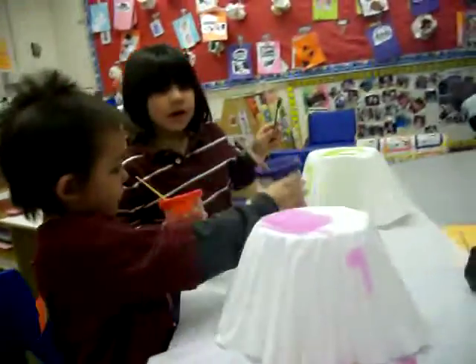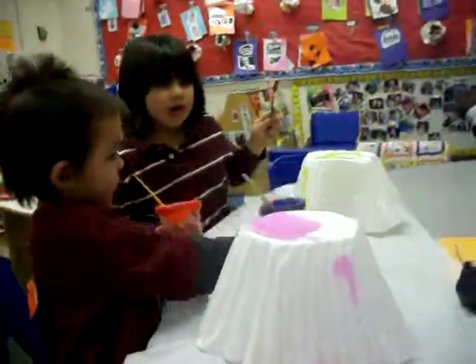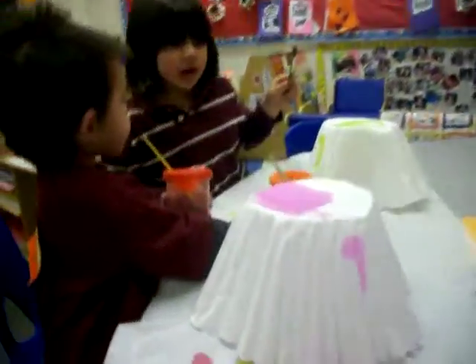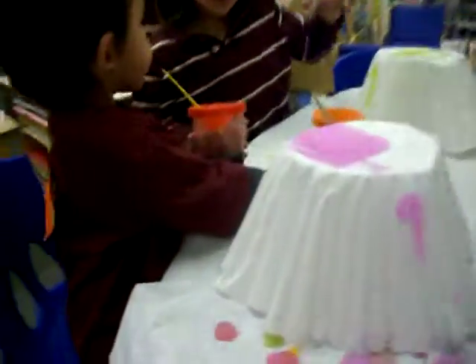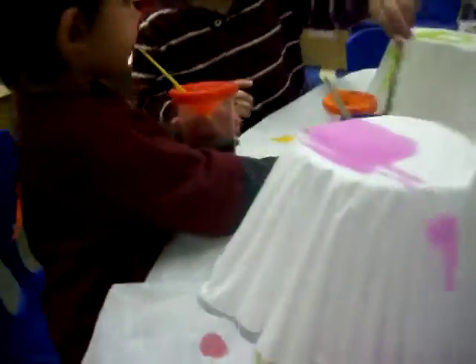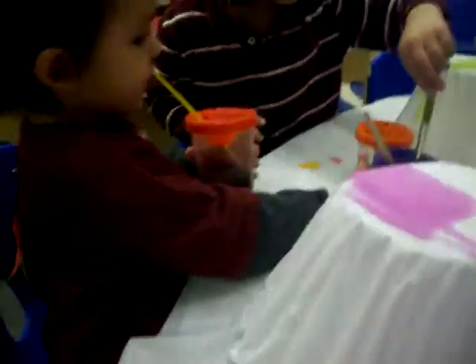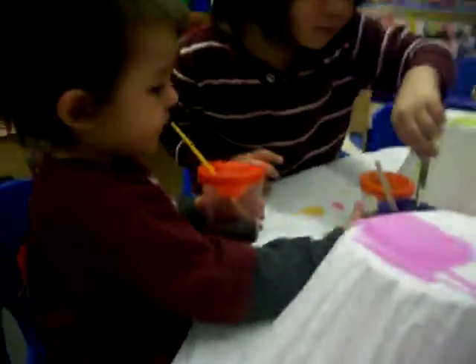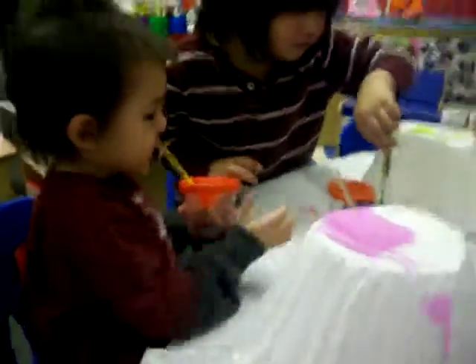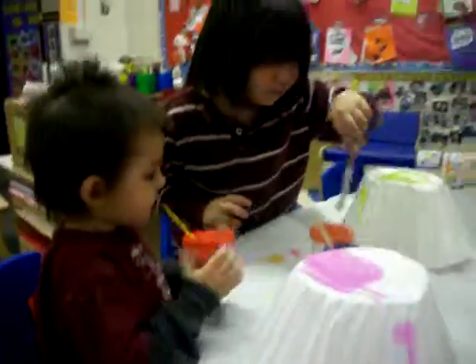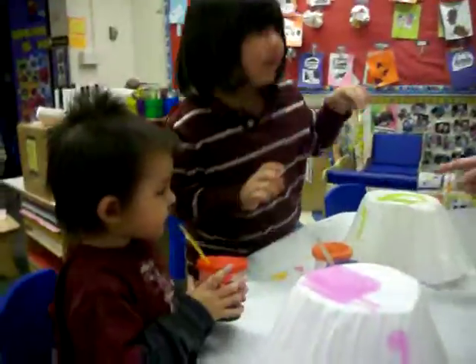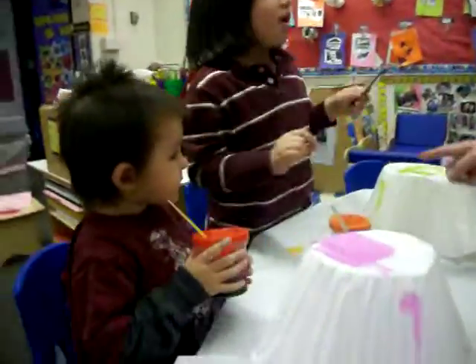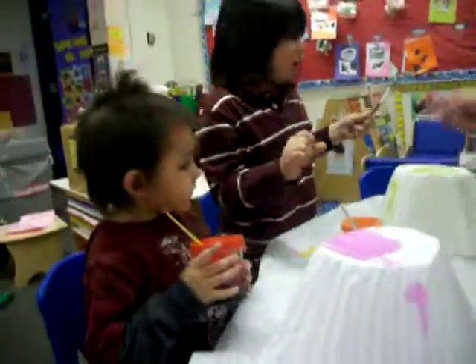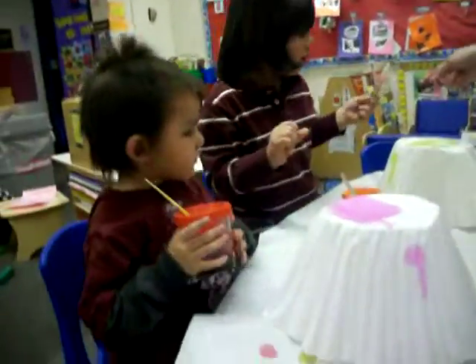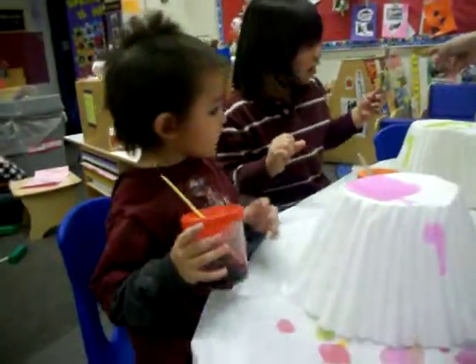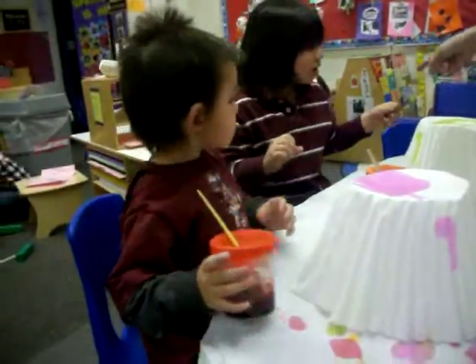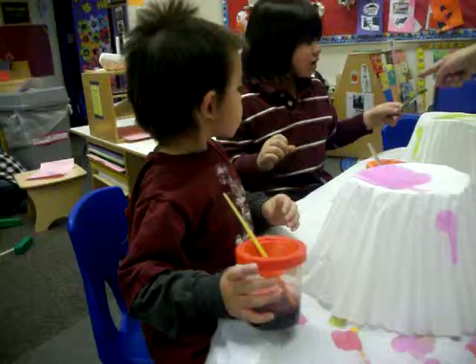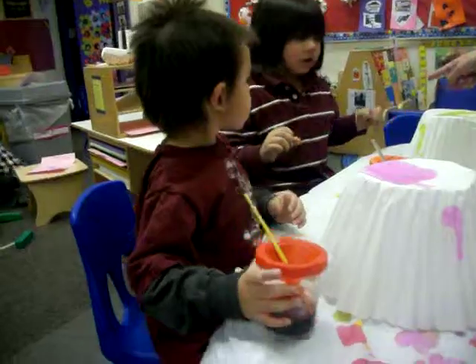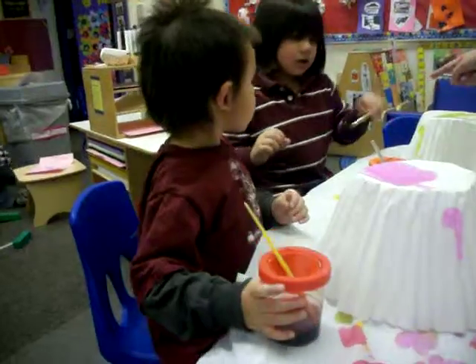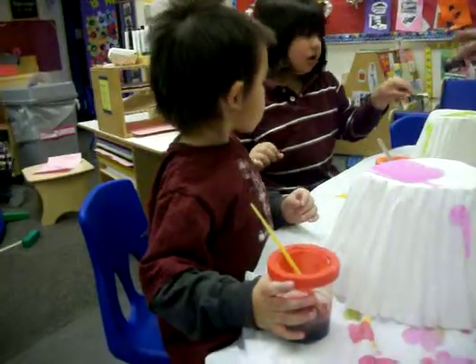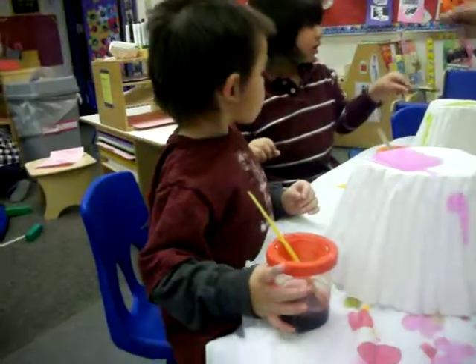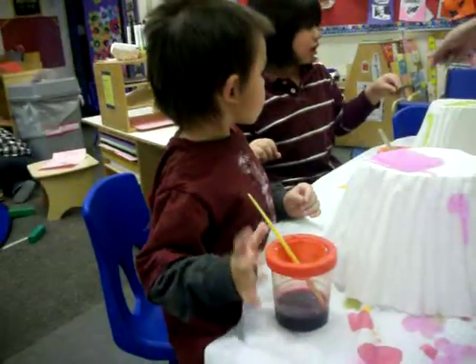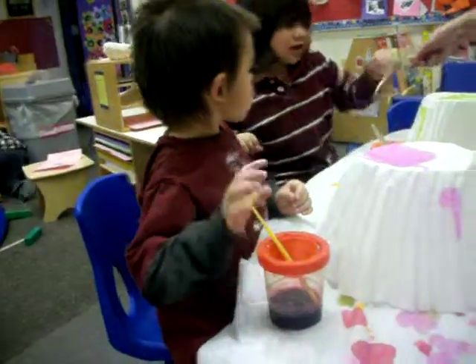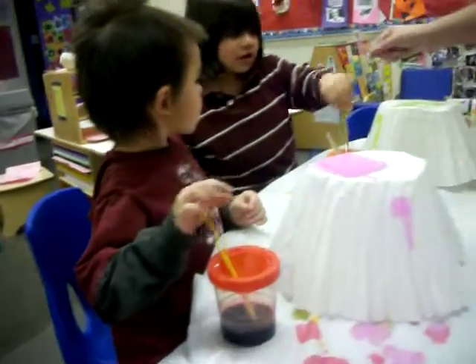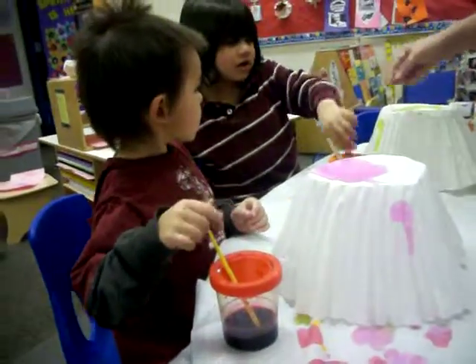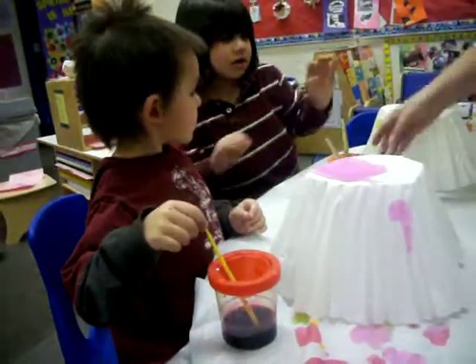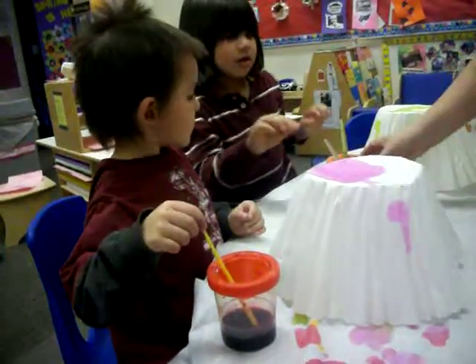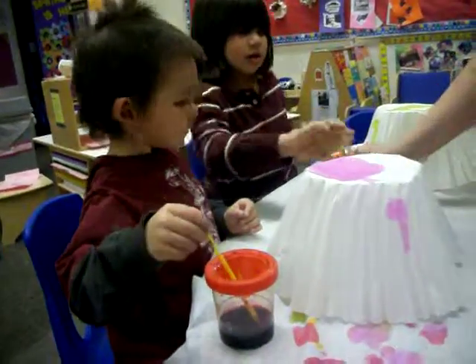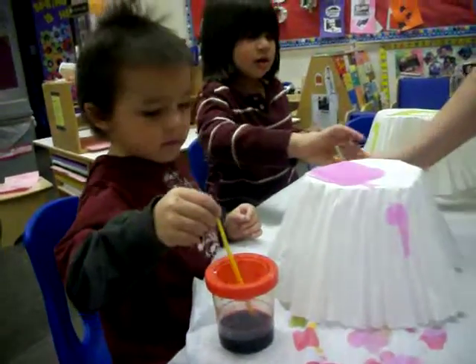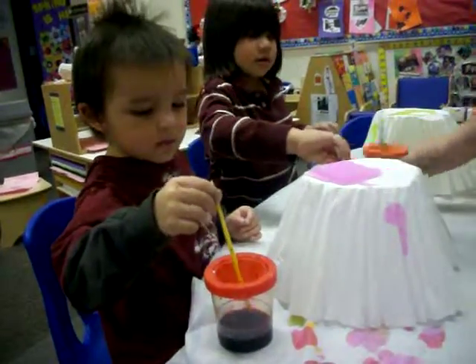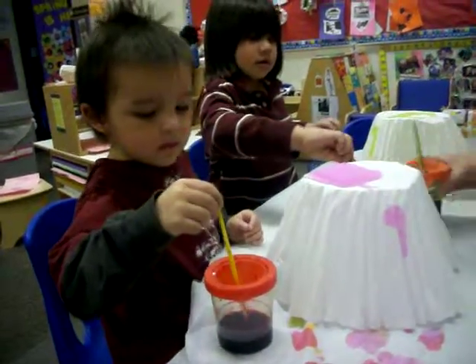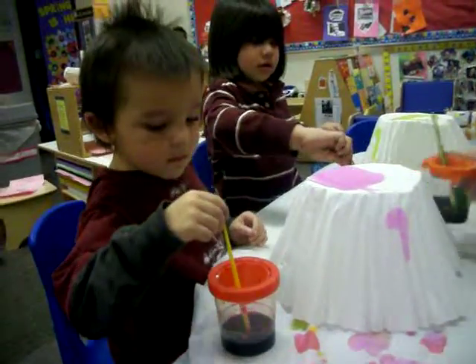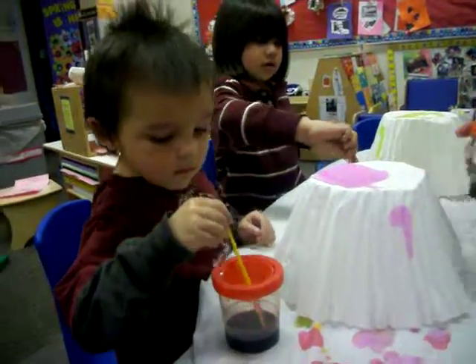No, no, no — en el mismo color. ¿Qué color es este? Este va en el verde. Good job. So now you can try.